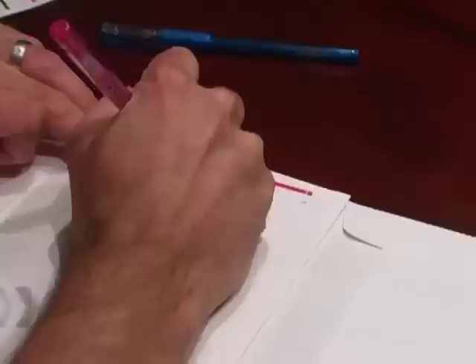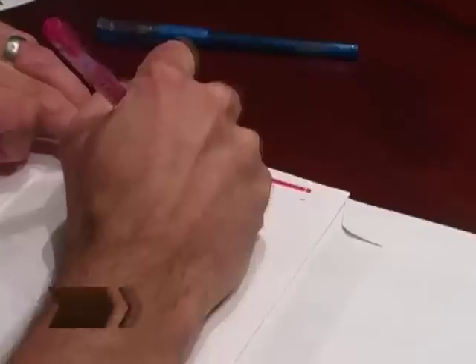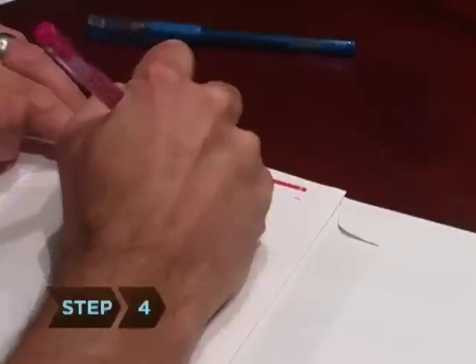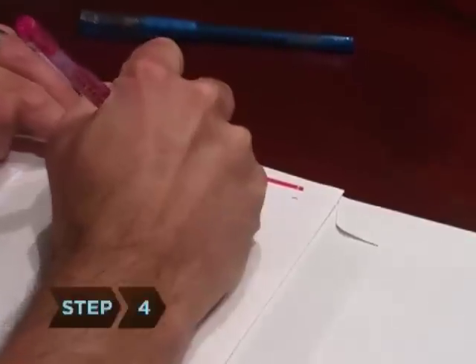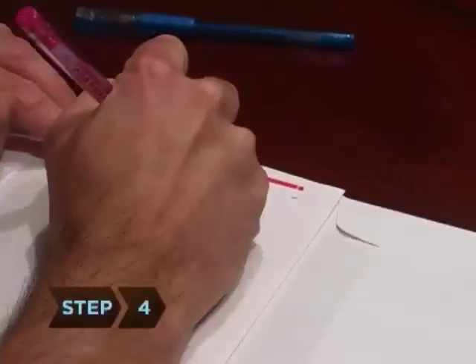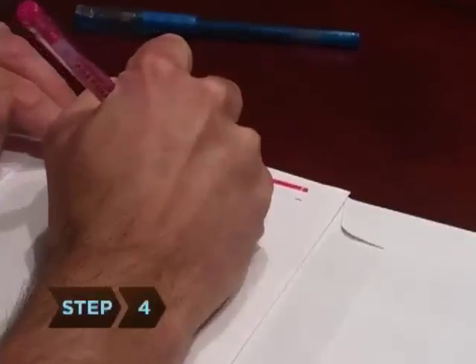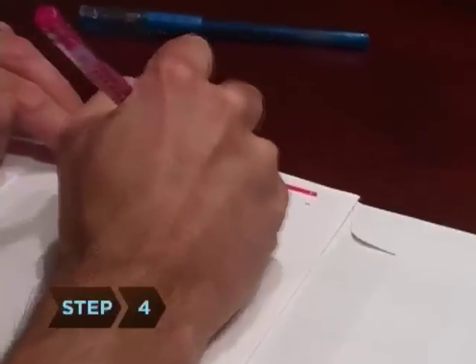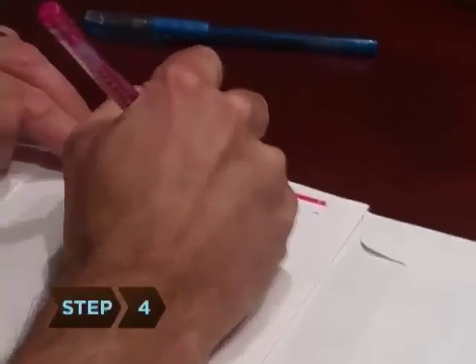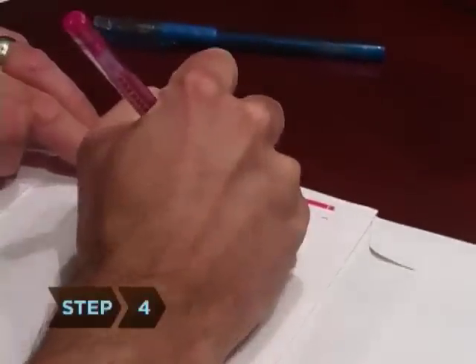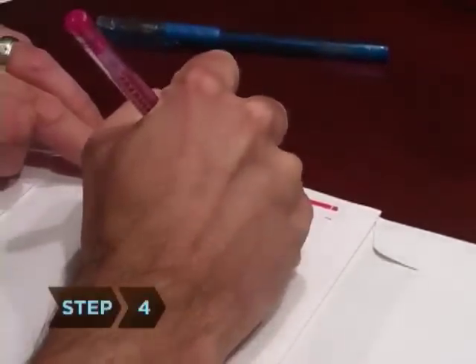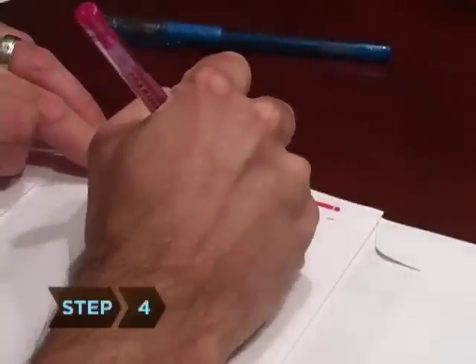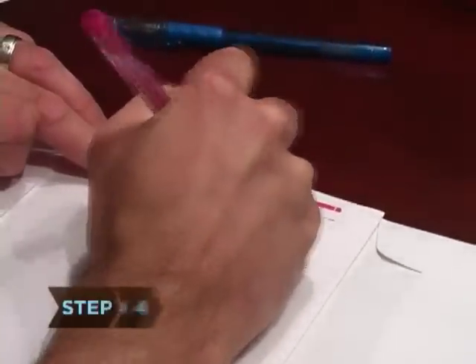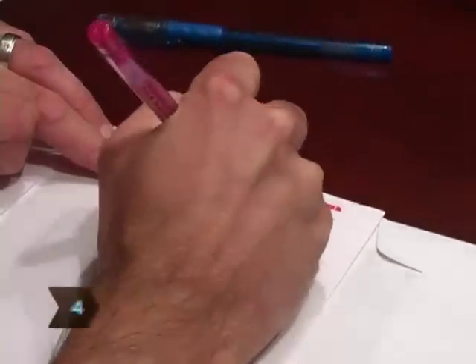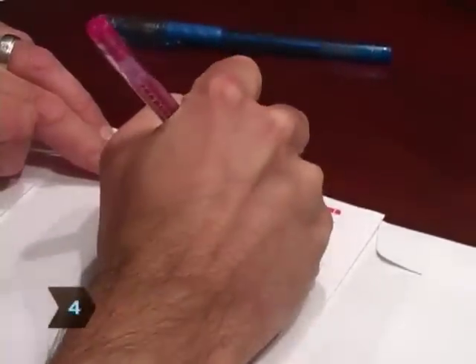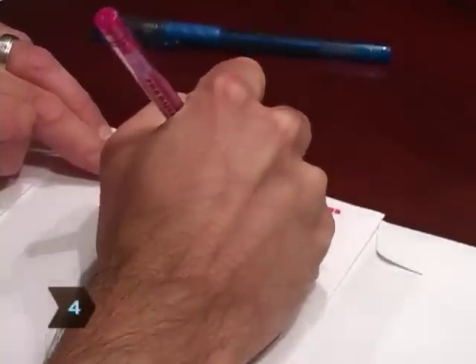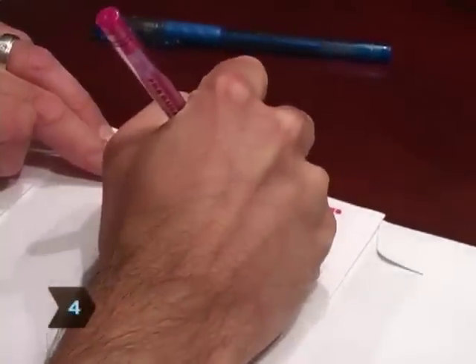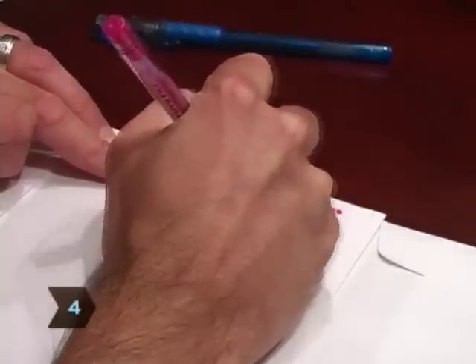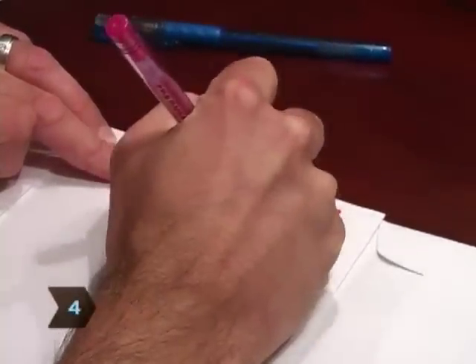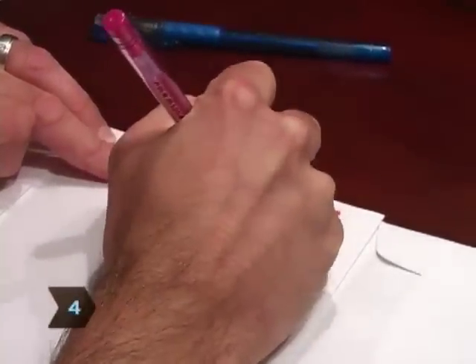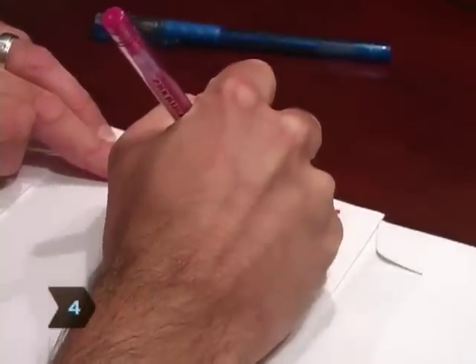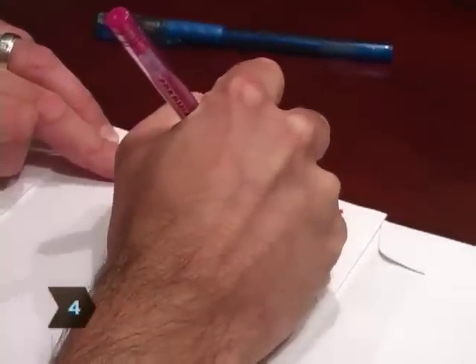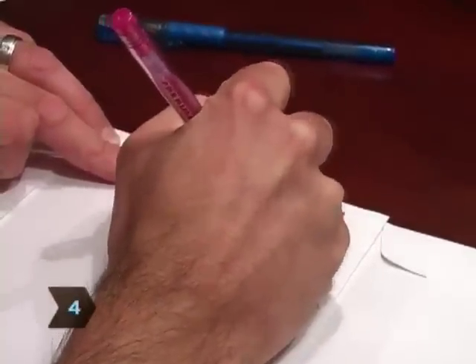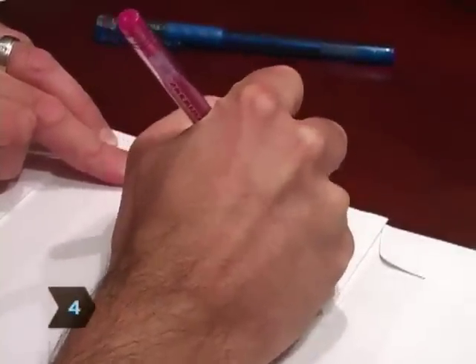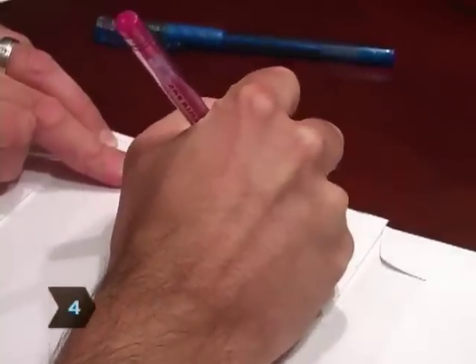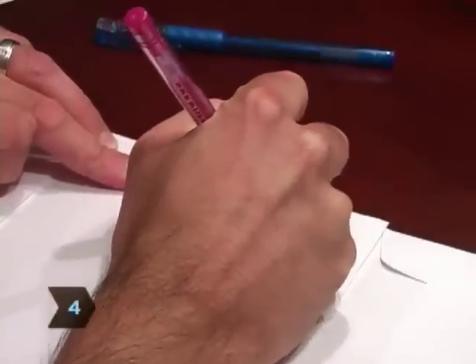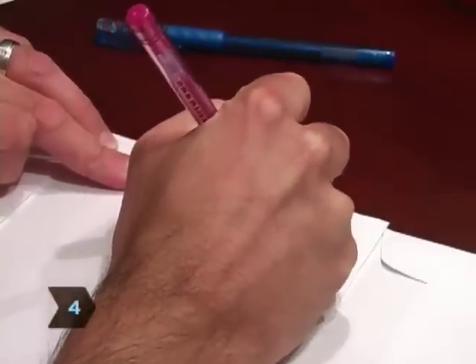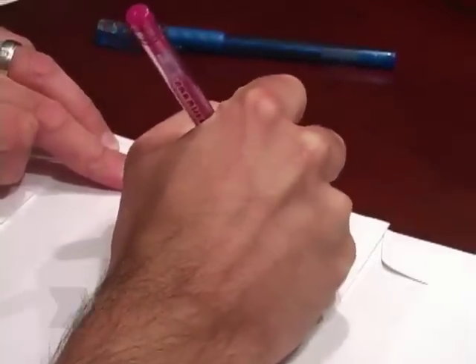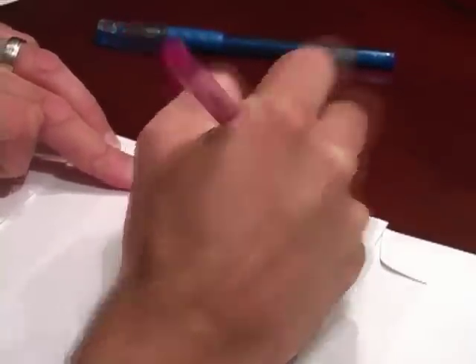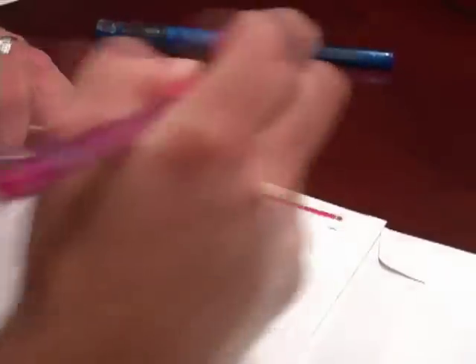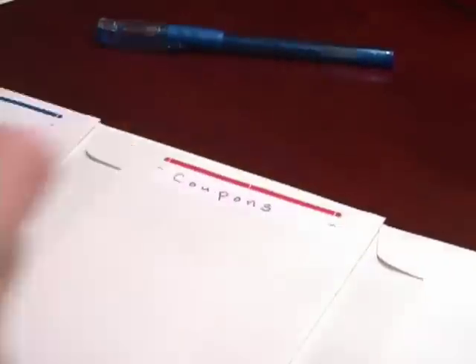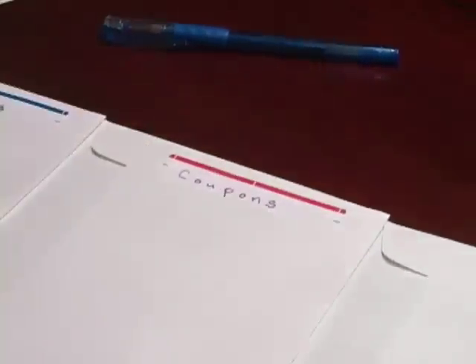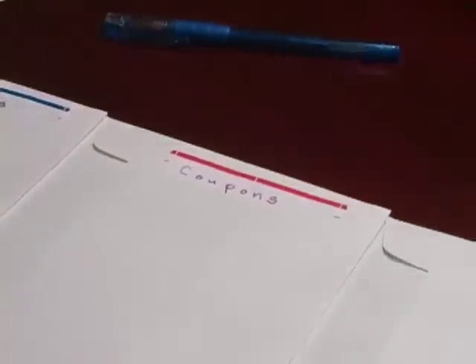Step 4. Label the contents of each envelope with colored pens. Use decorative labels to mark them accordingly.